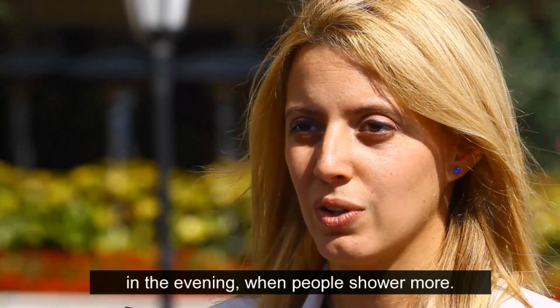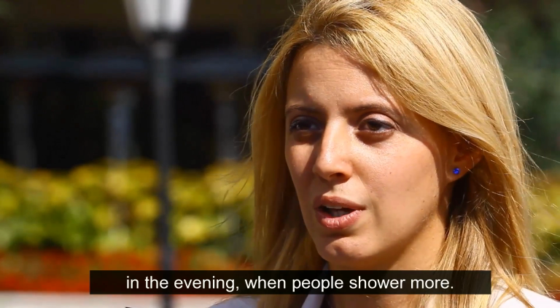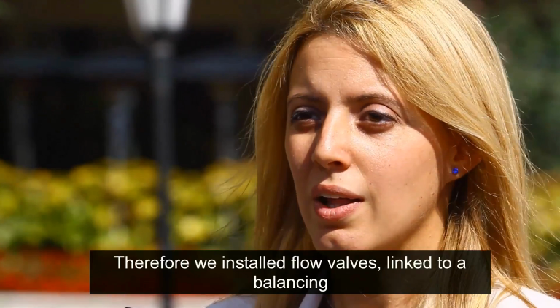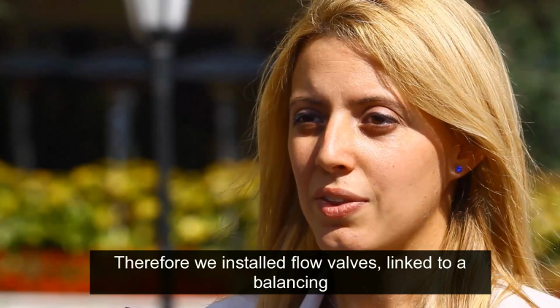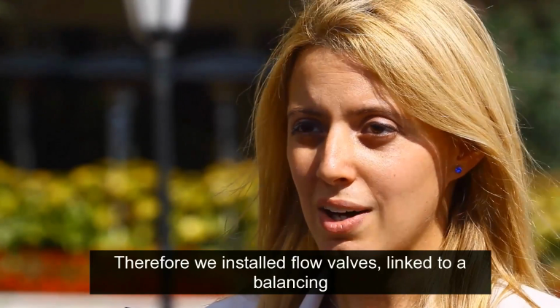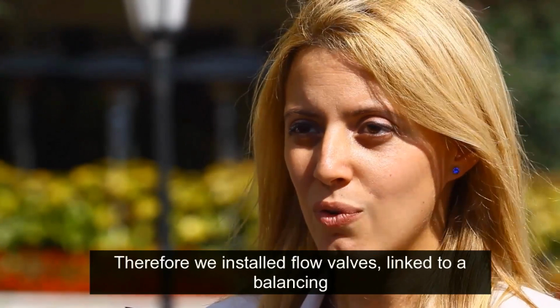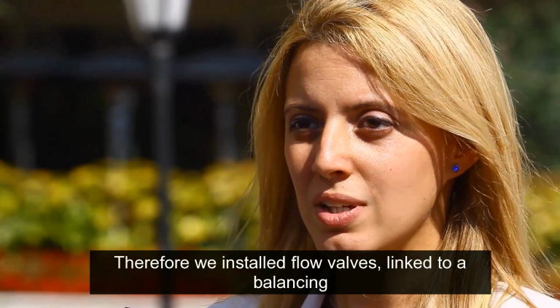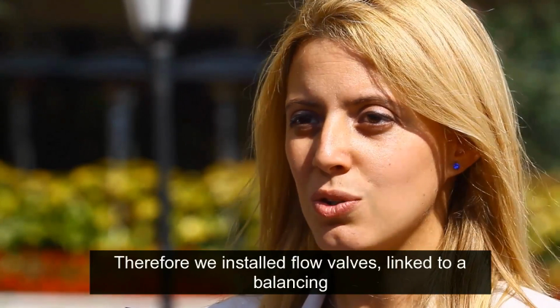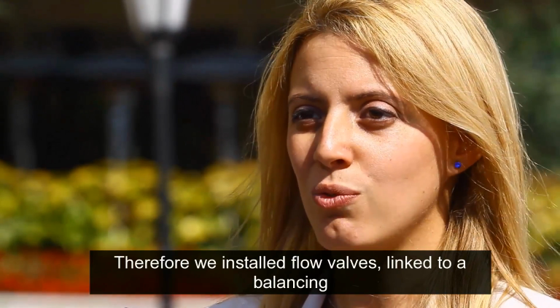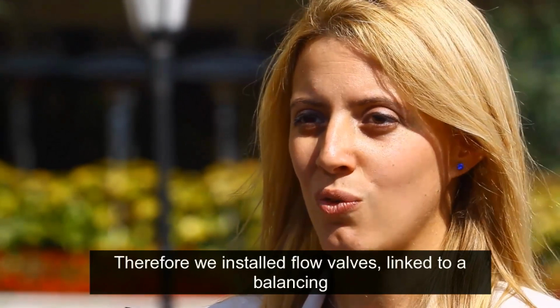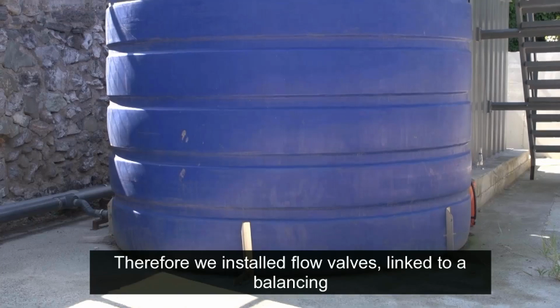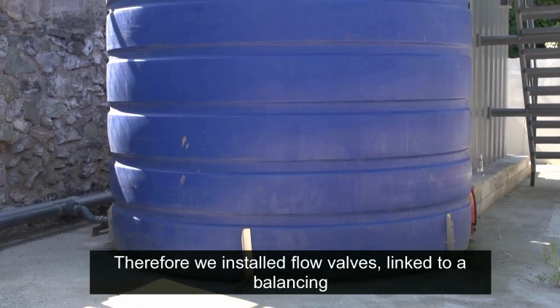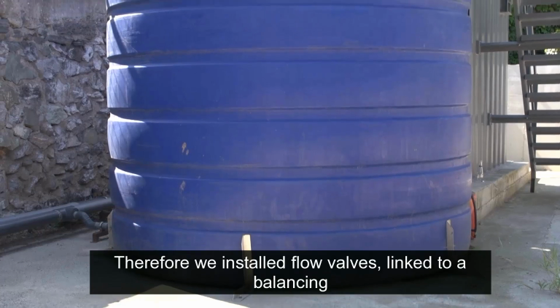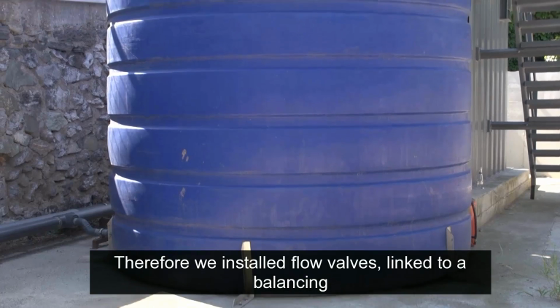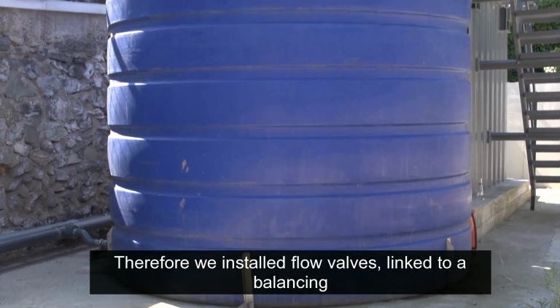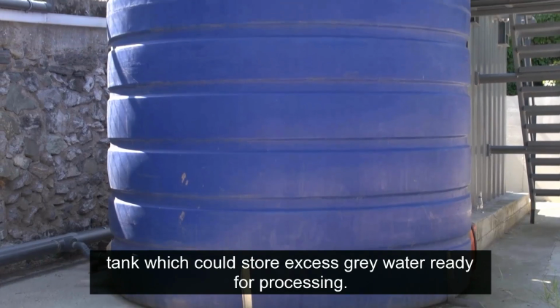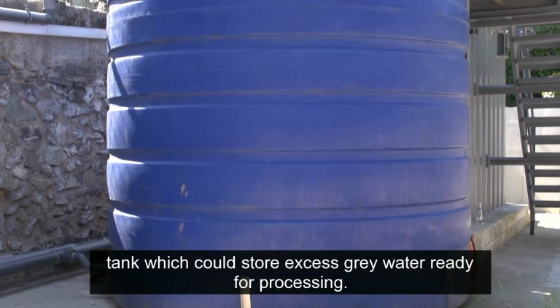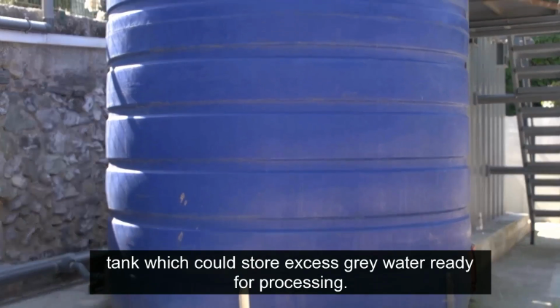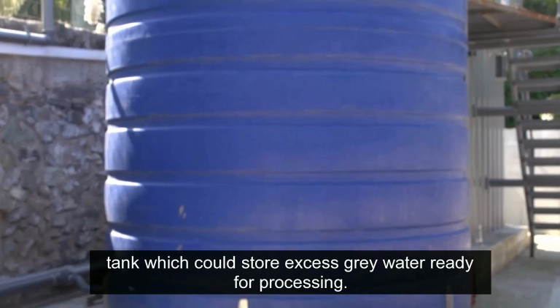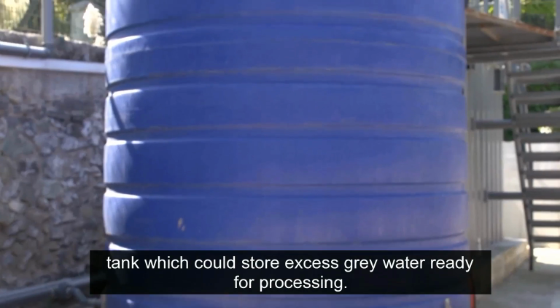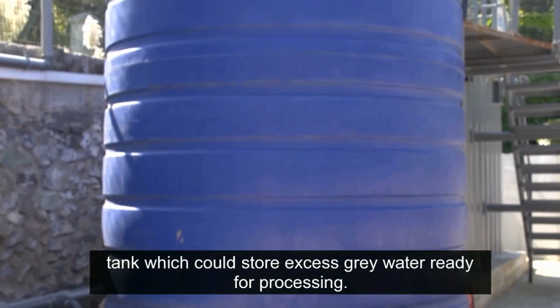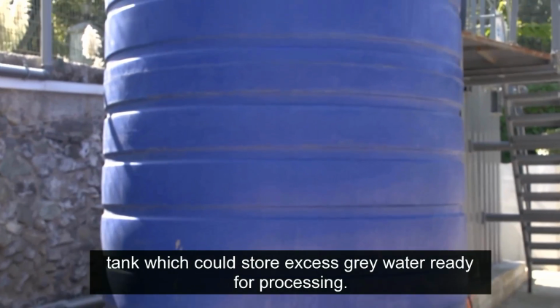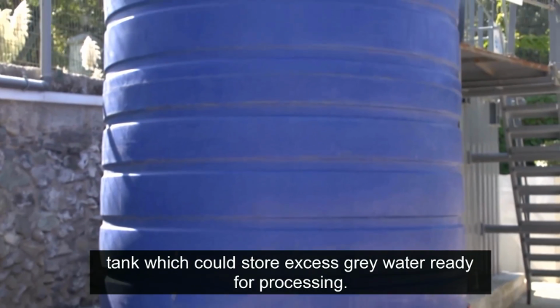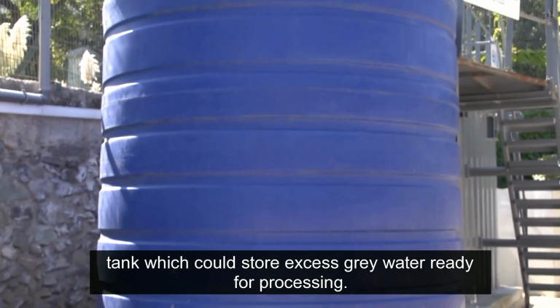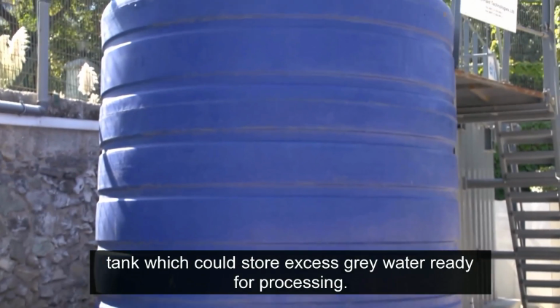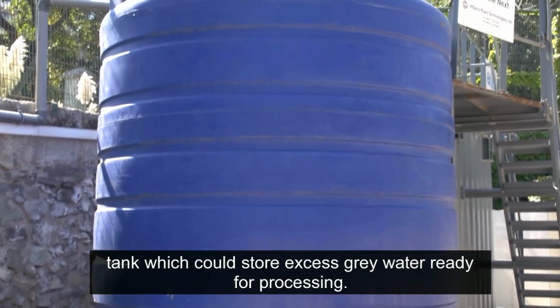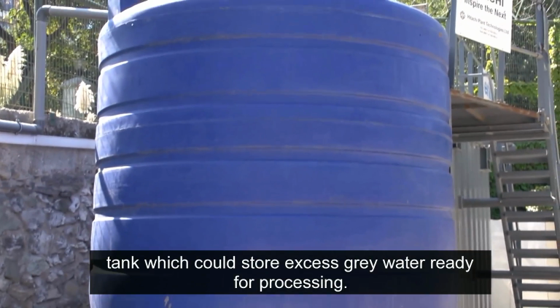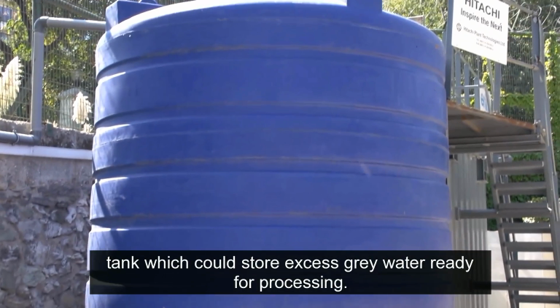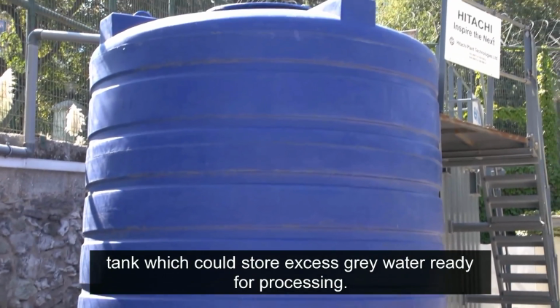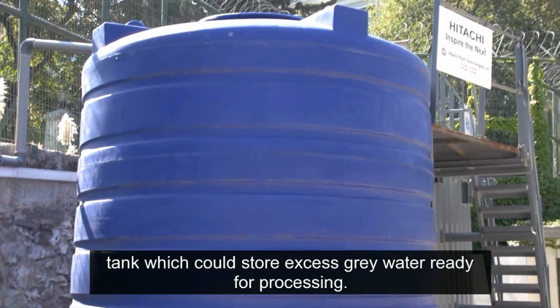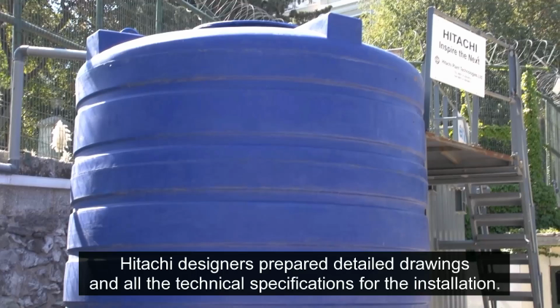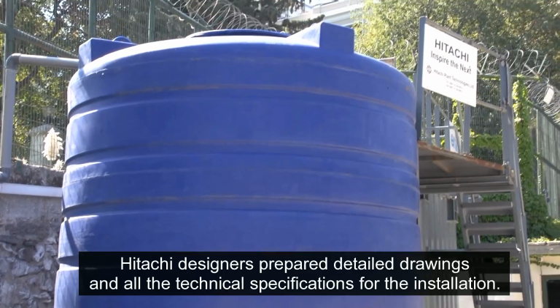Therefore, we installed floor valves linked to a balancing tank which could store excess grey water ready for processing.